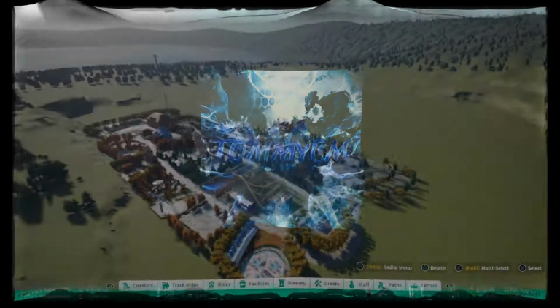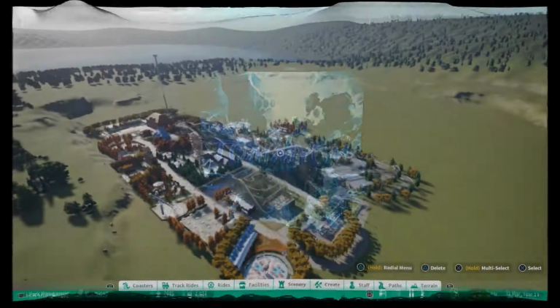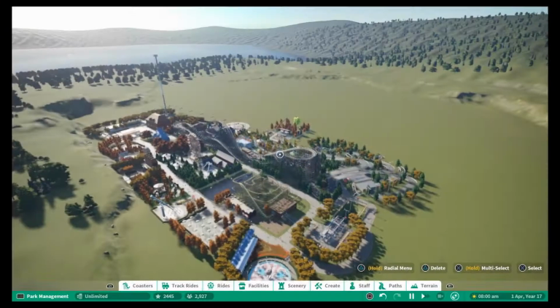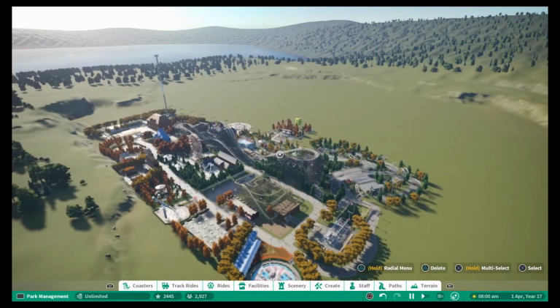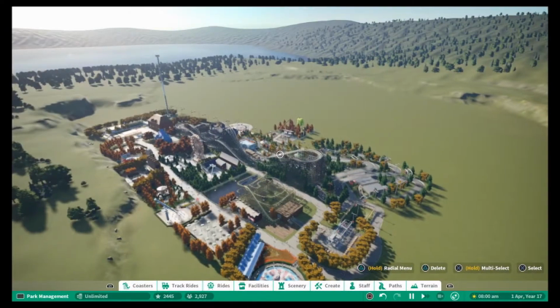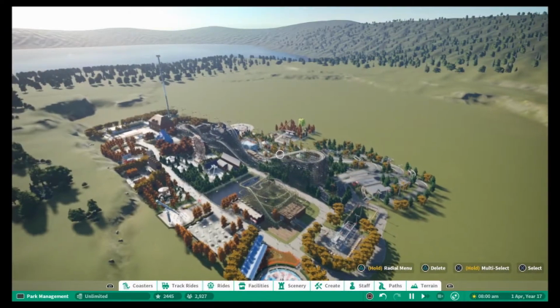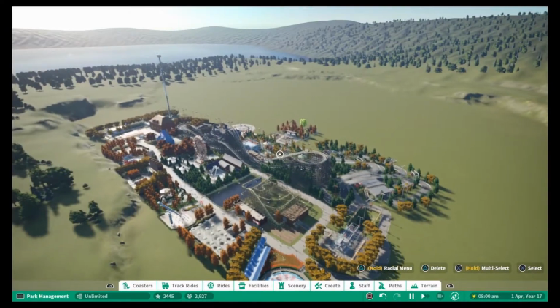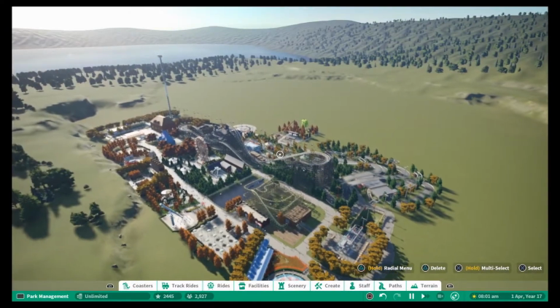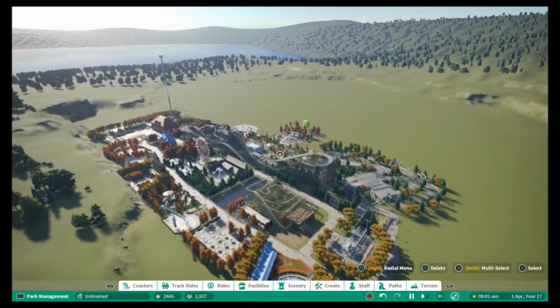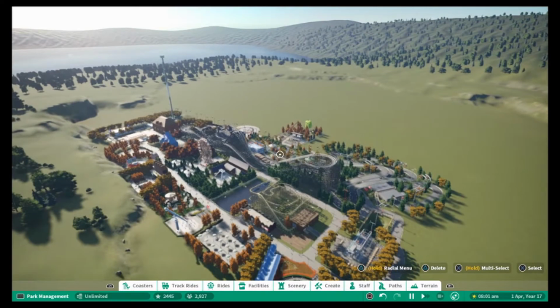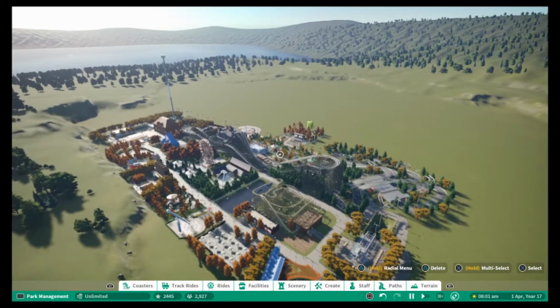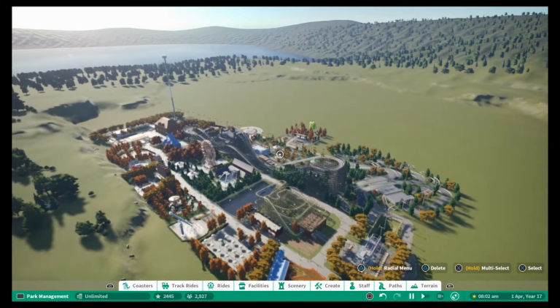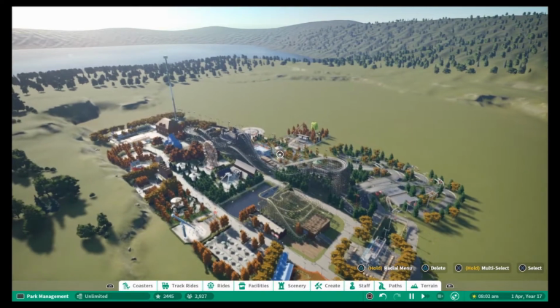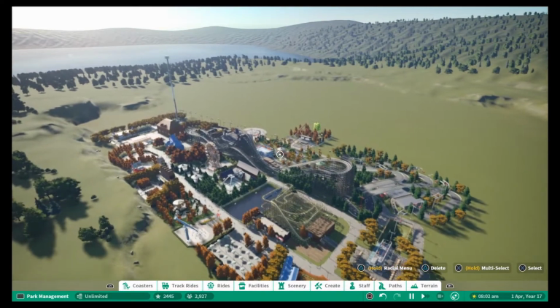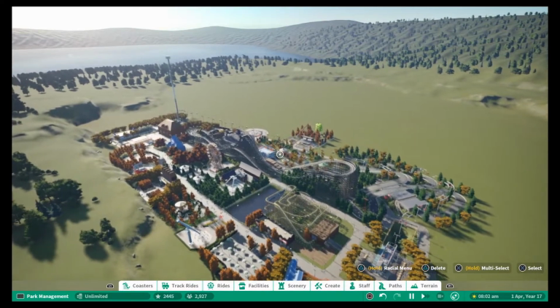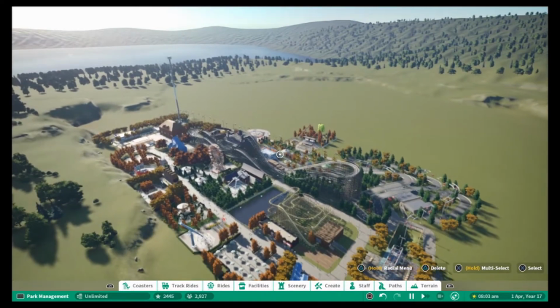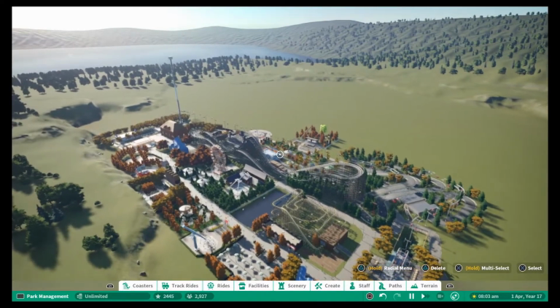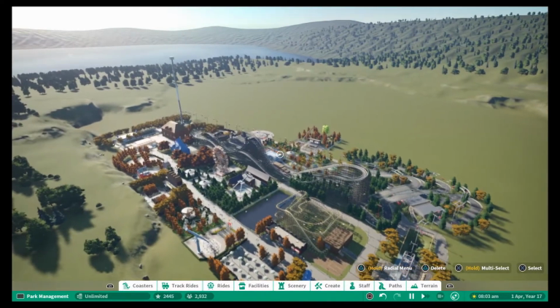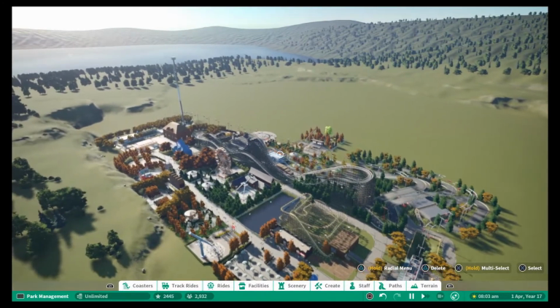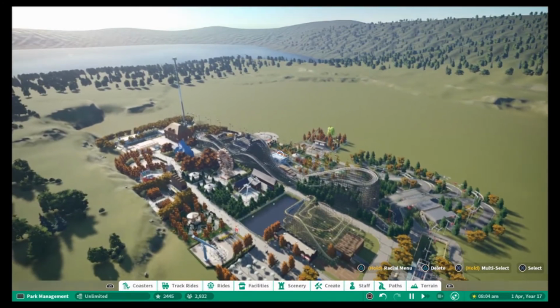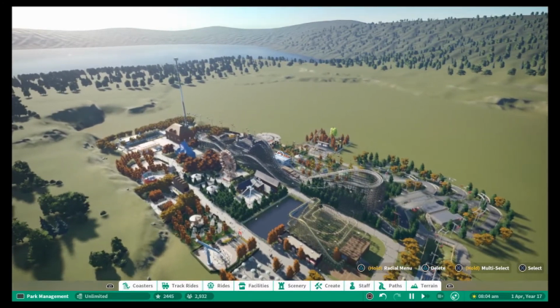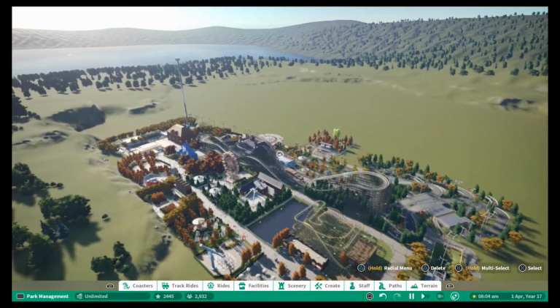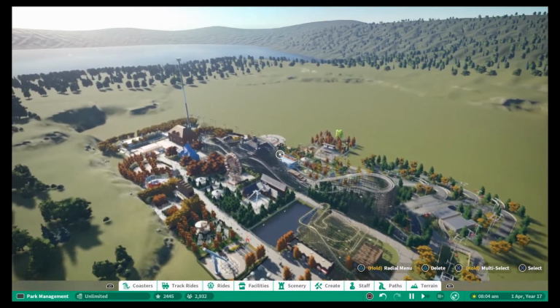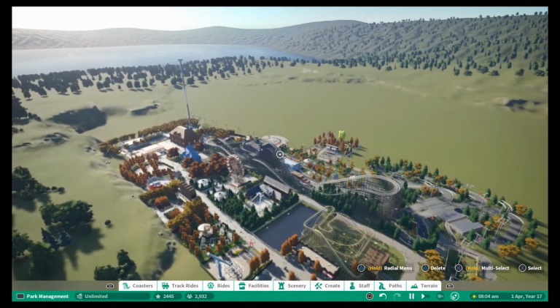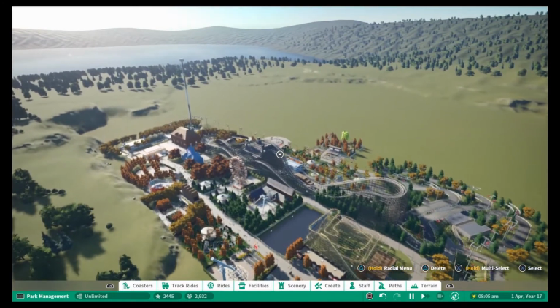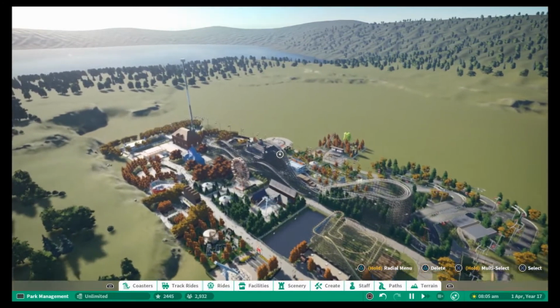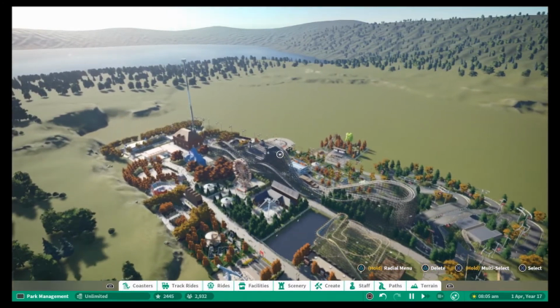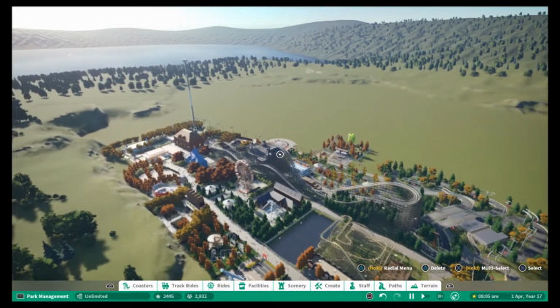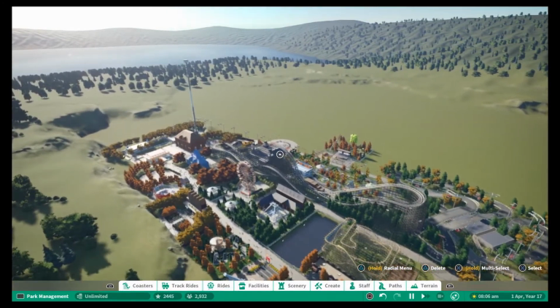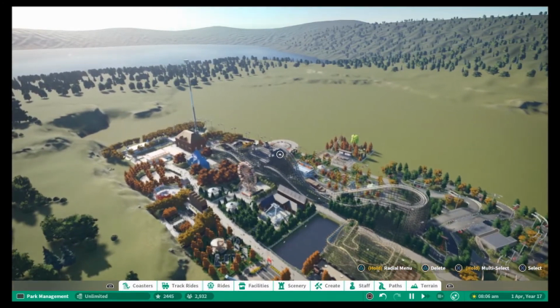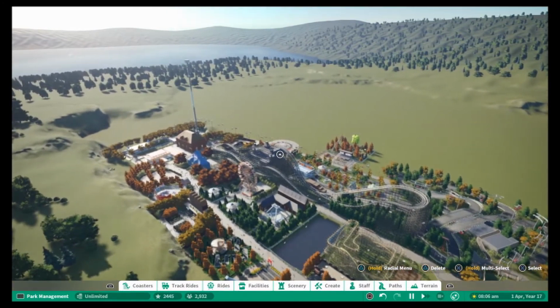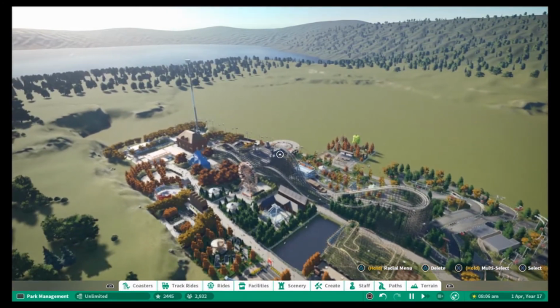Hey guys, it's TommyCM, welcome back to my channel. Just a short episode today — I just wanted to give a quick update as to what I've done off-camera.